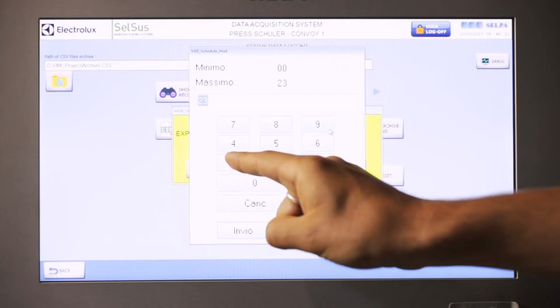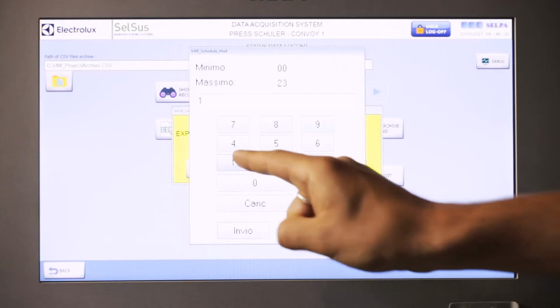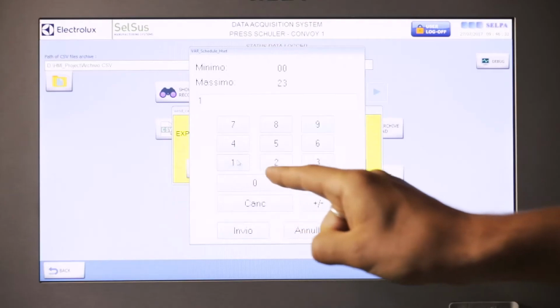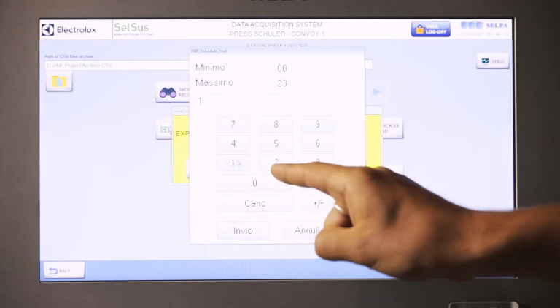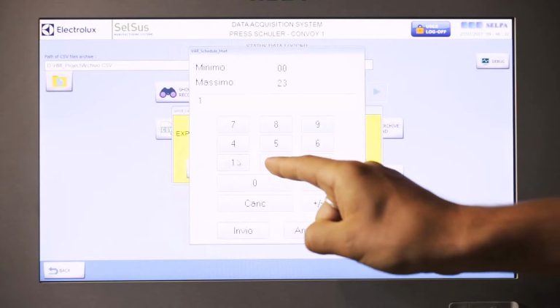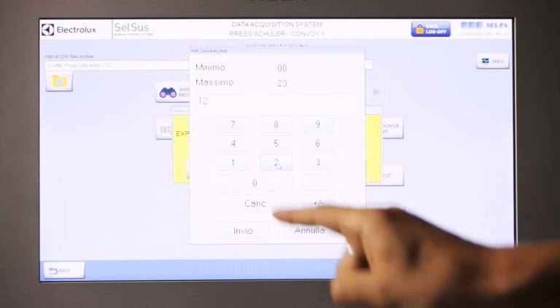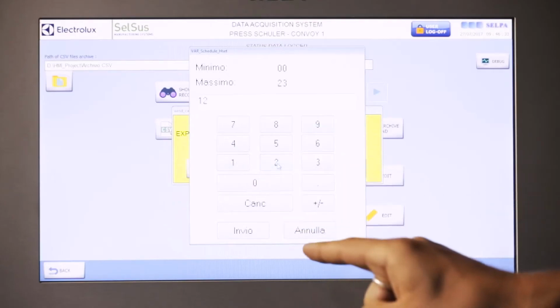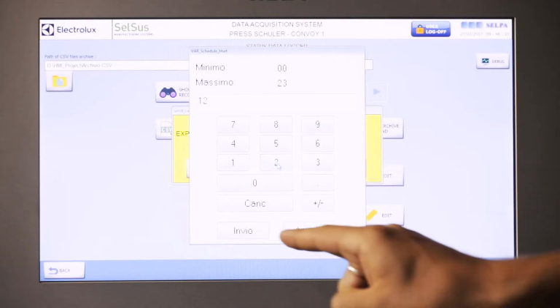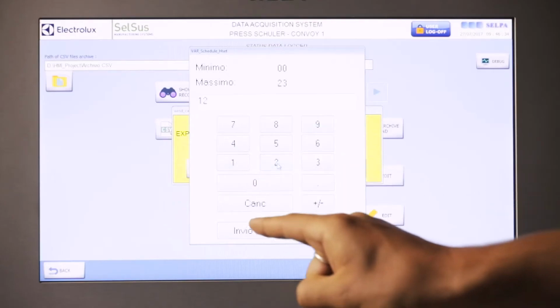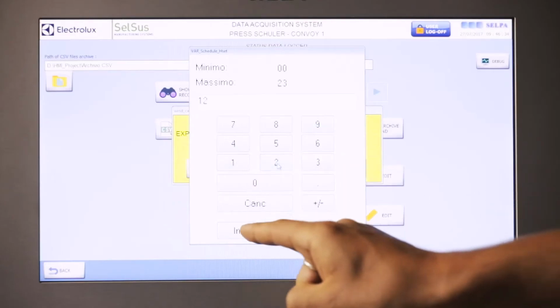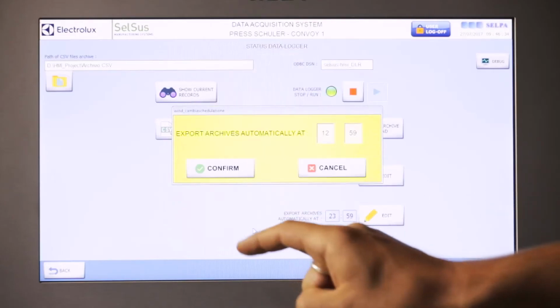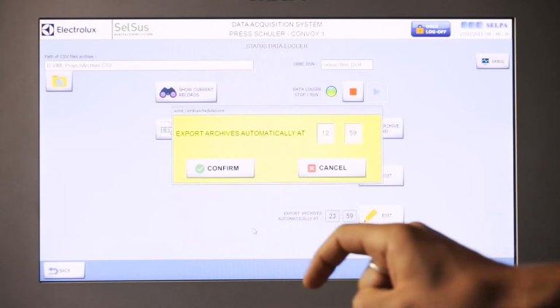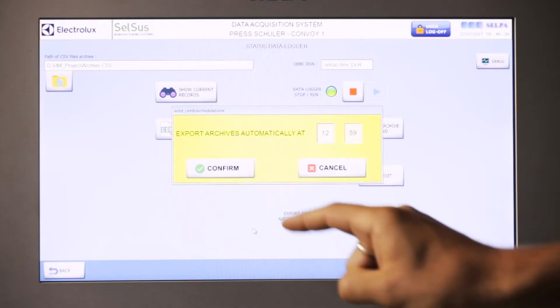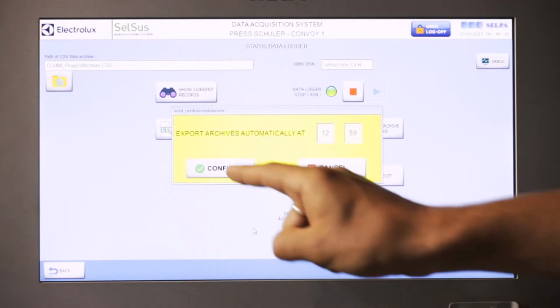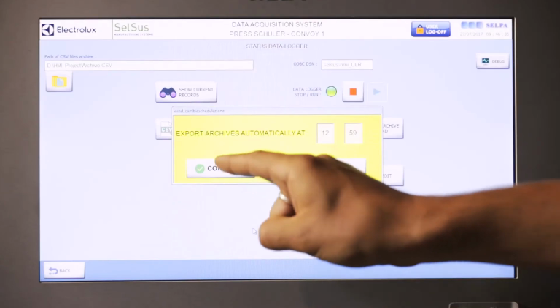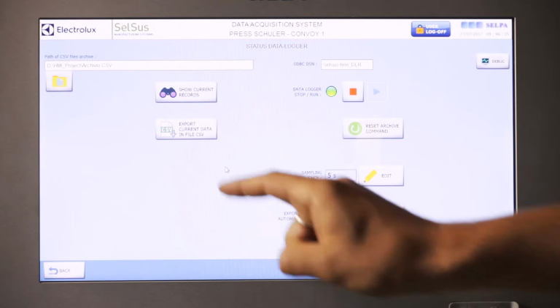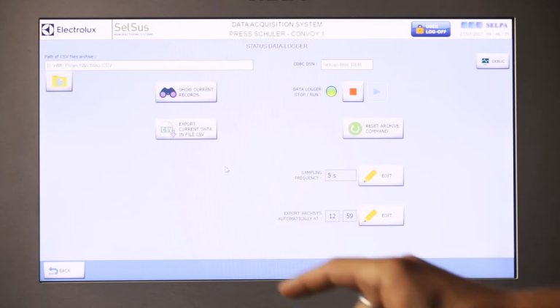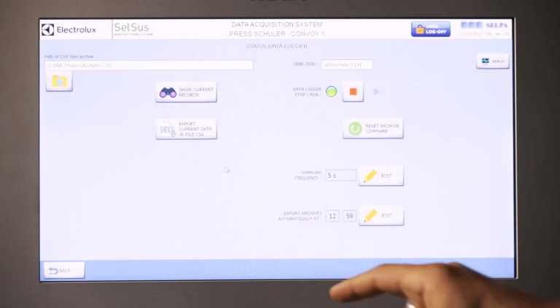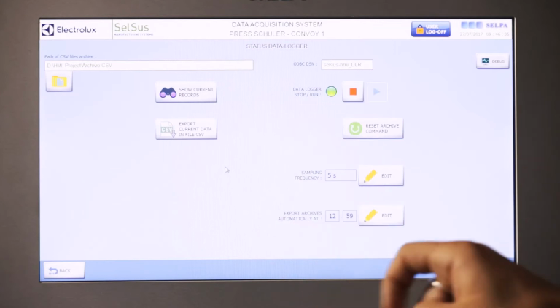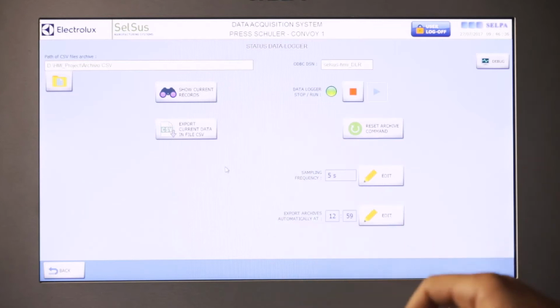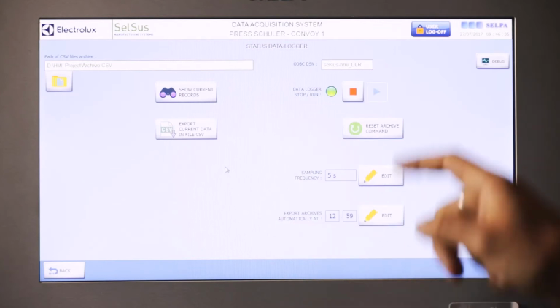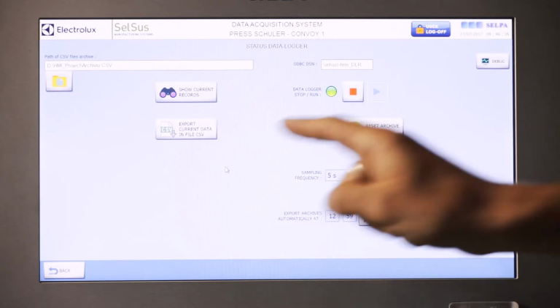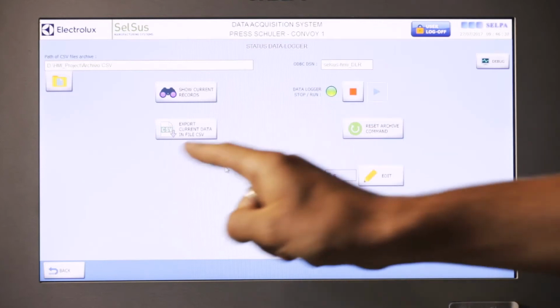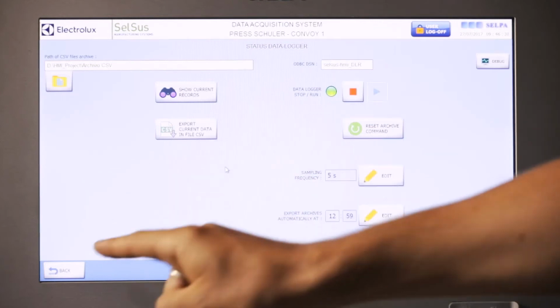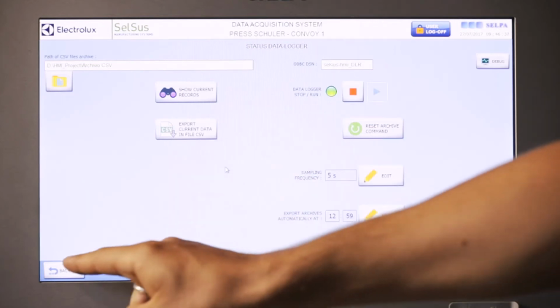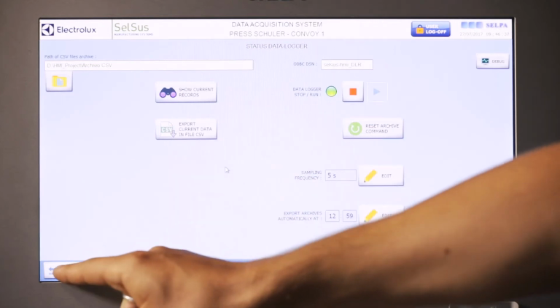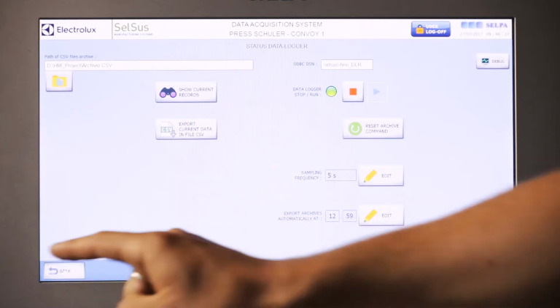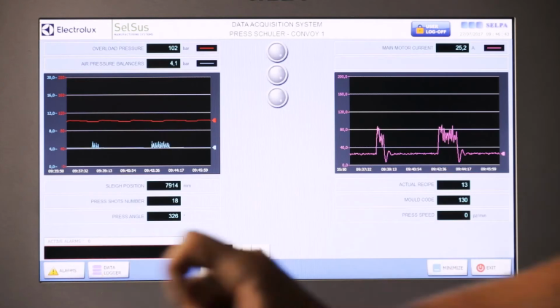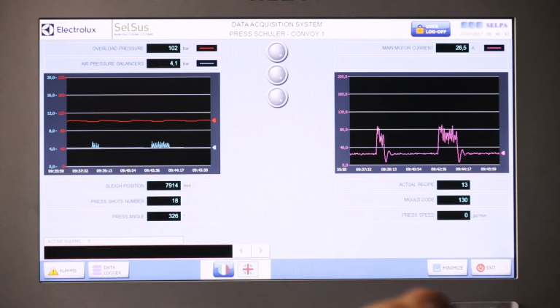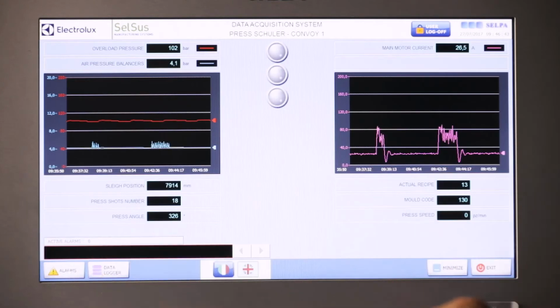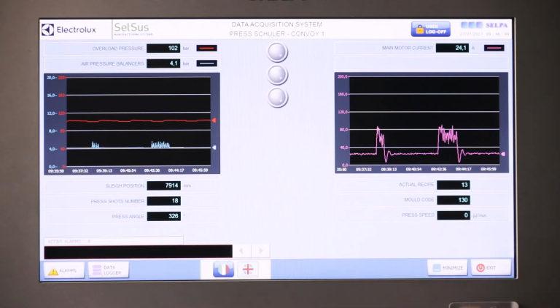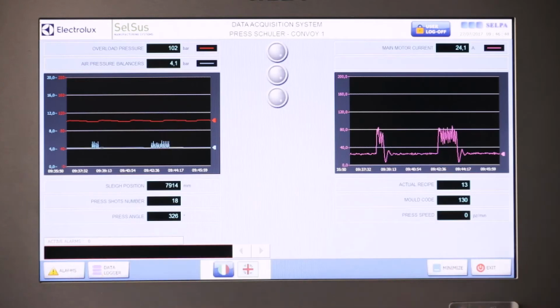We are able to apply predictive maintenance, and we are also able, in real time, to display the performance of the equipment.